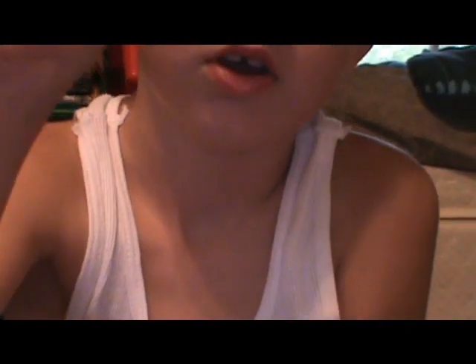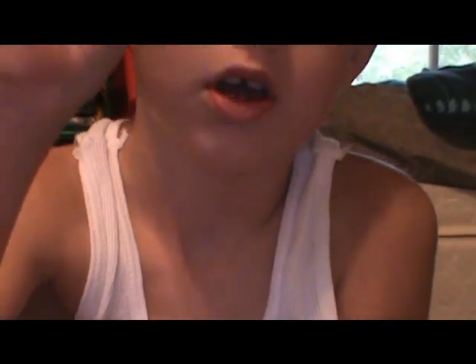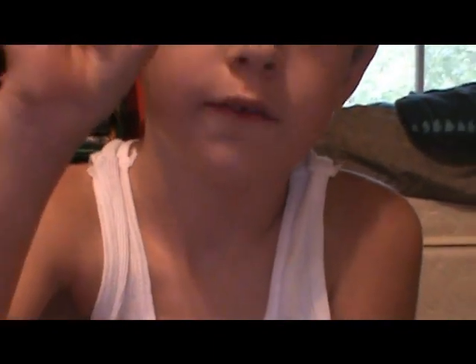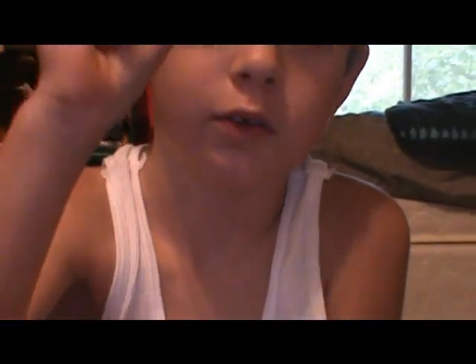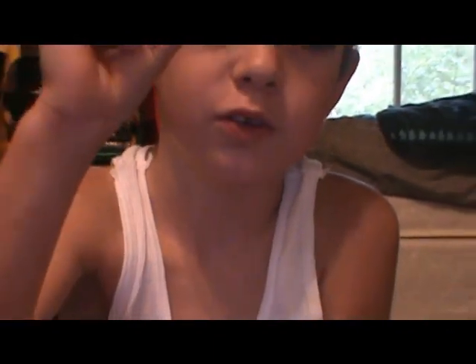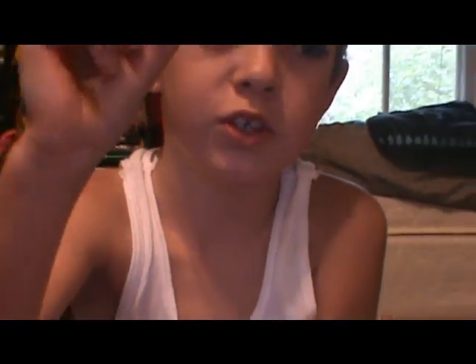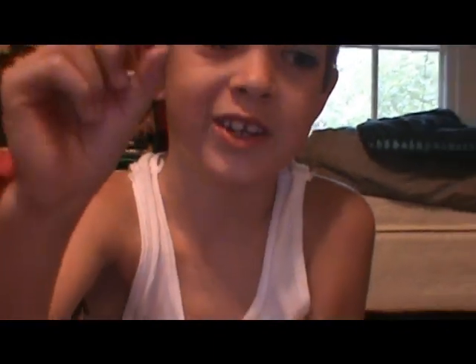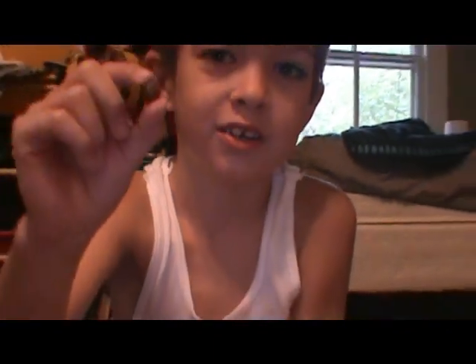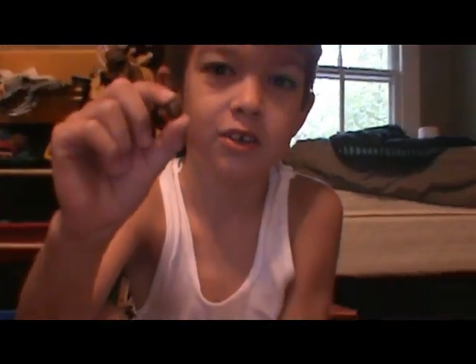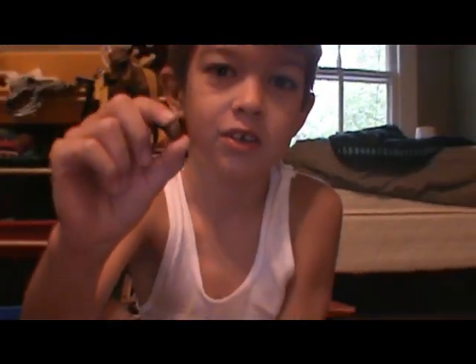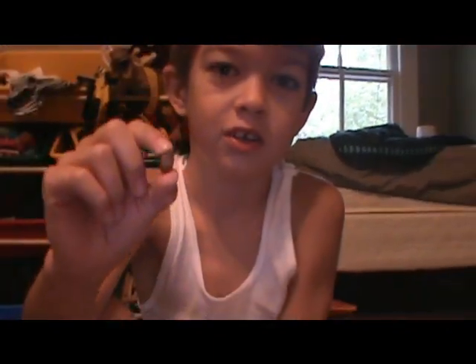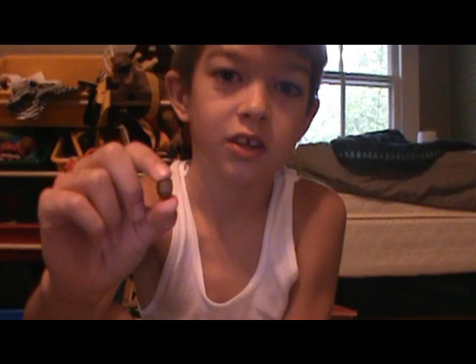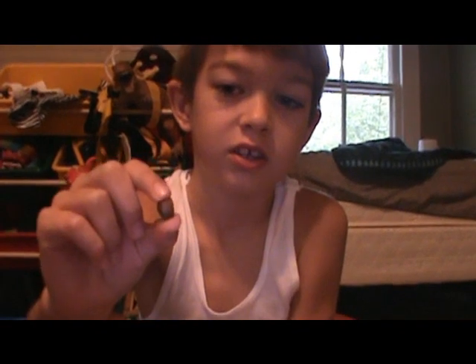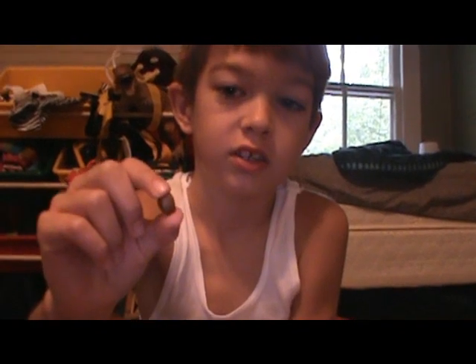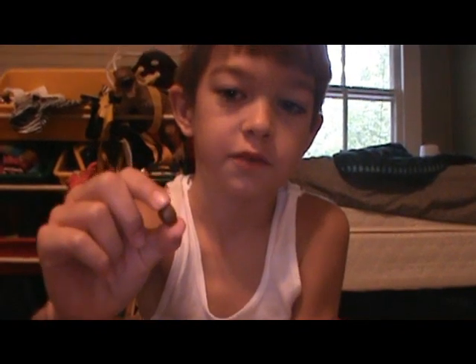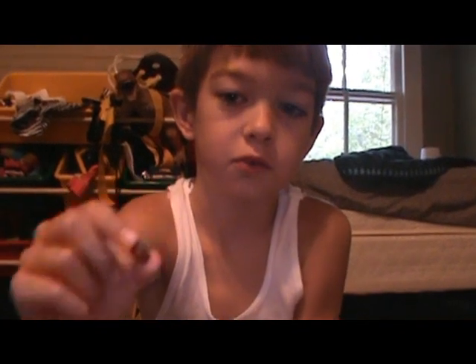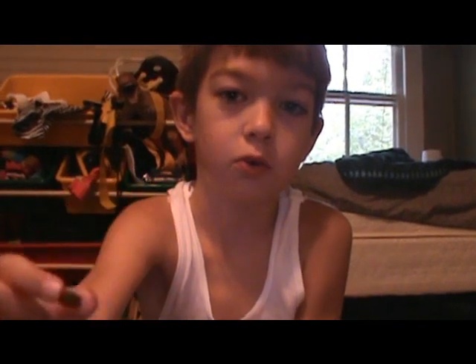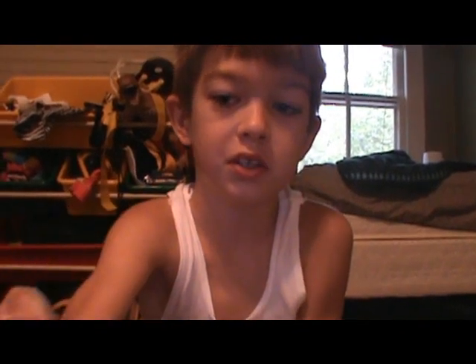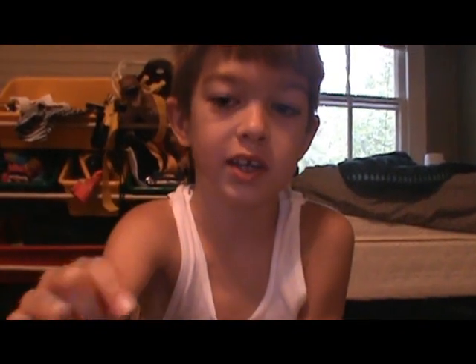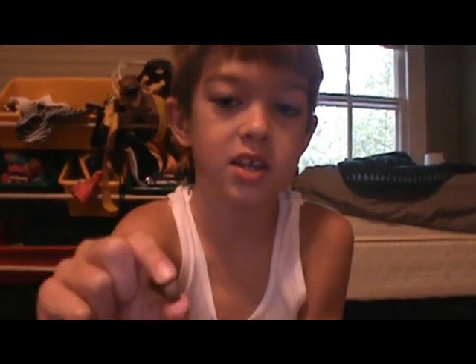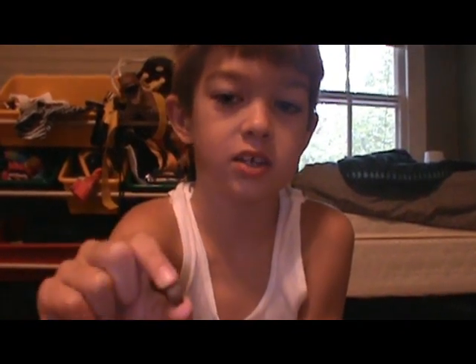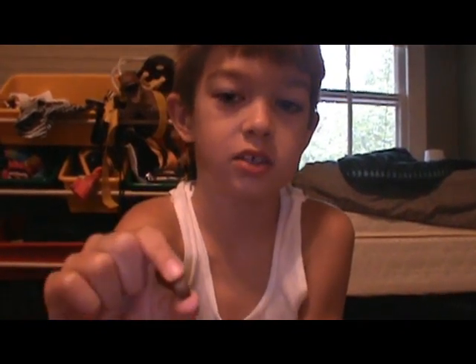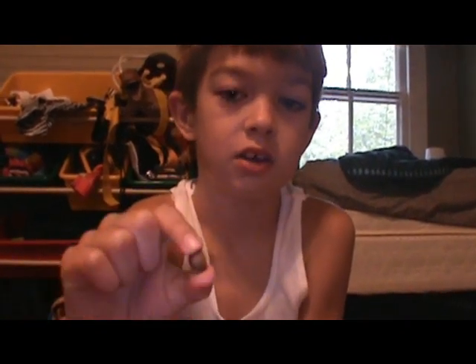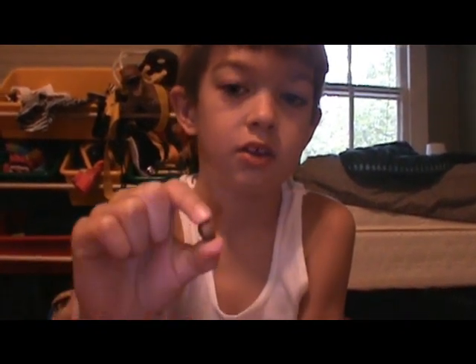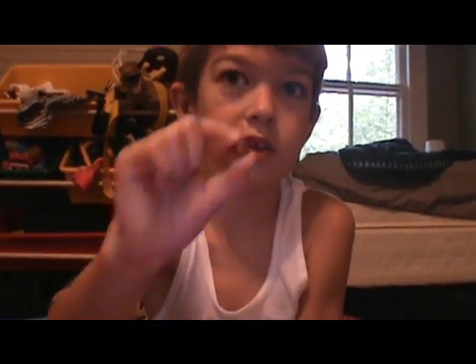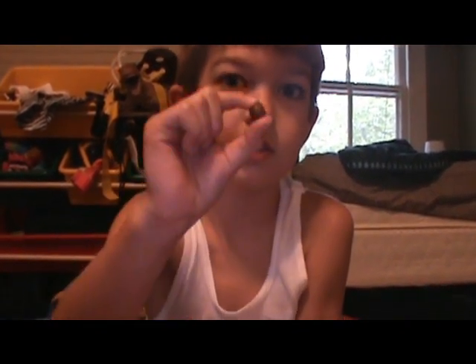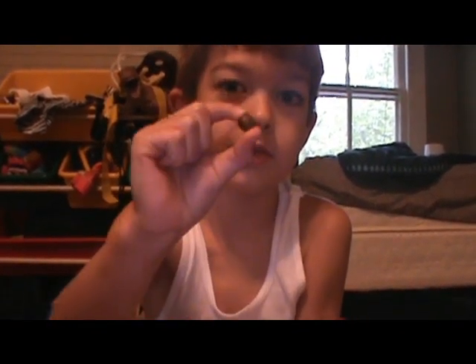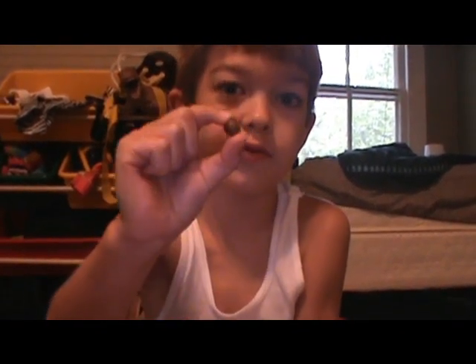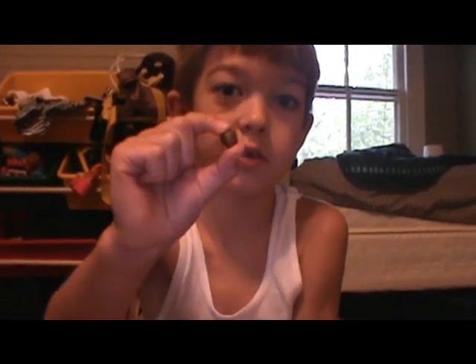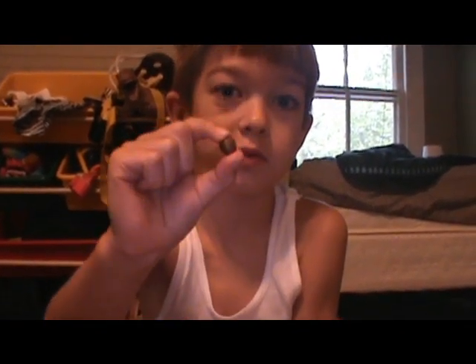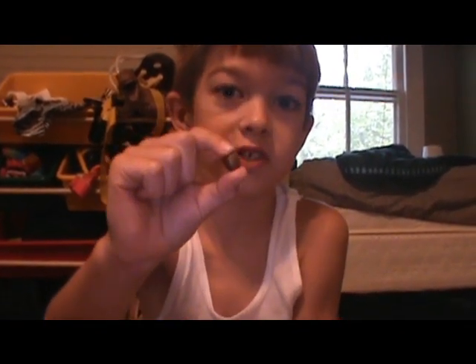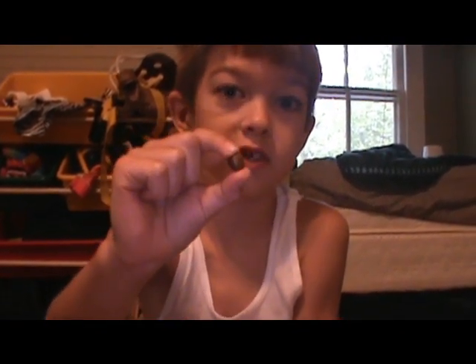Feel it twitching. If you hold it like this, you can feel it twitching.